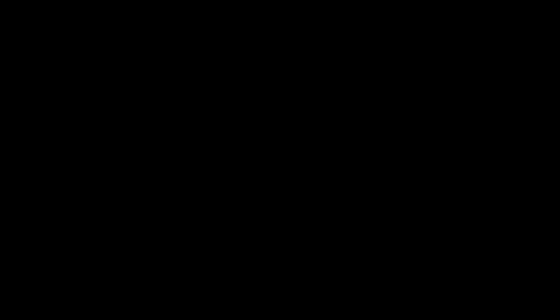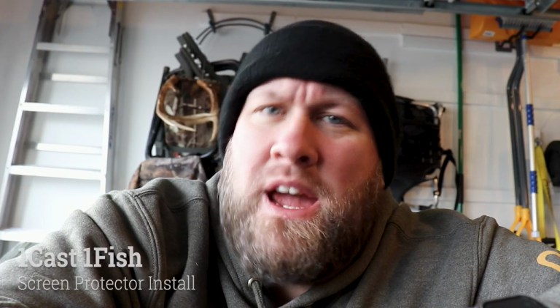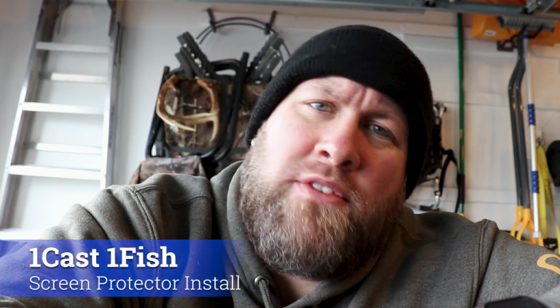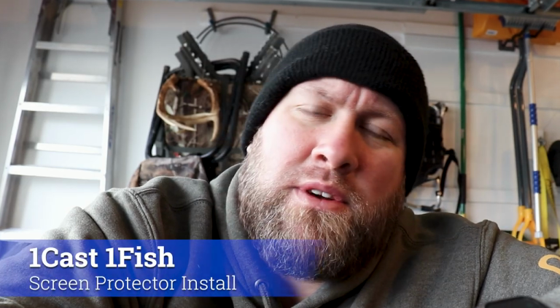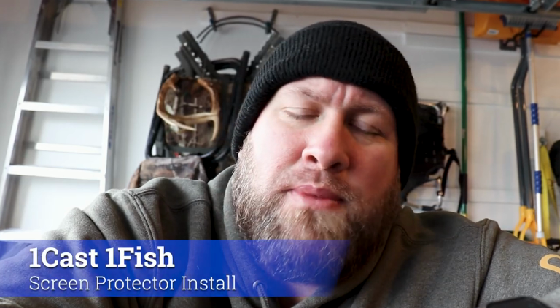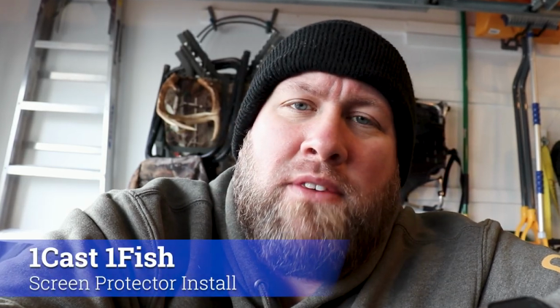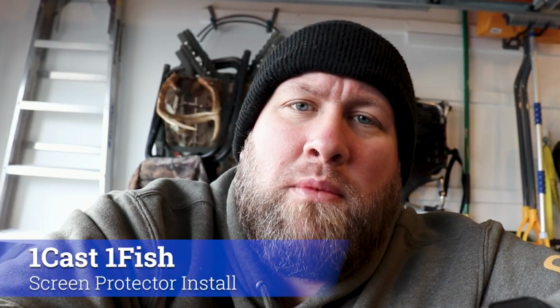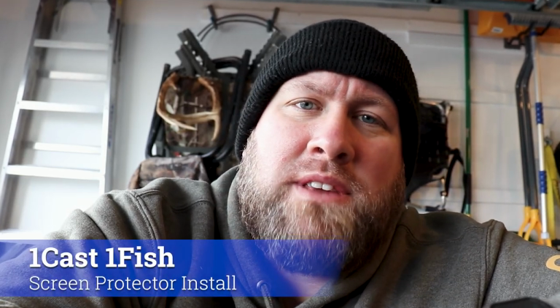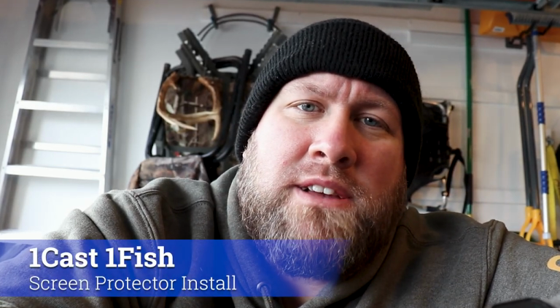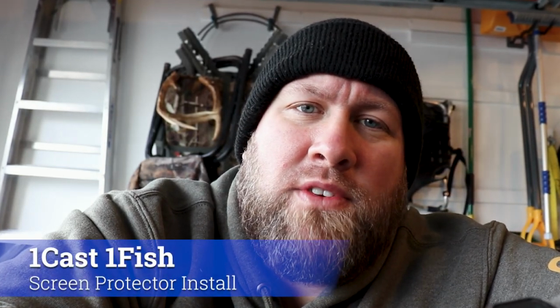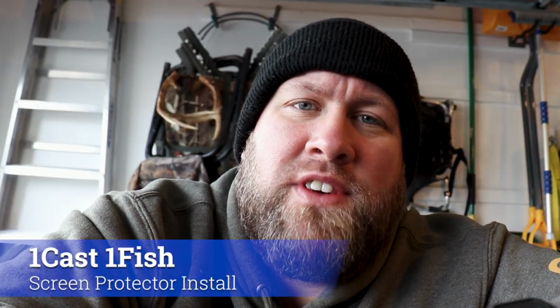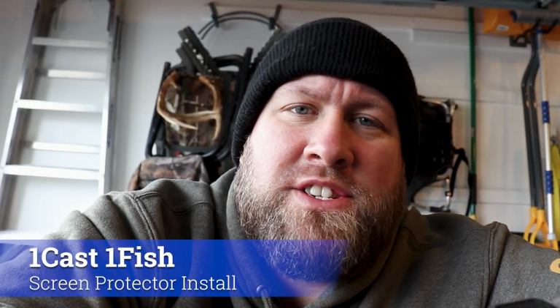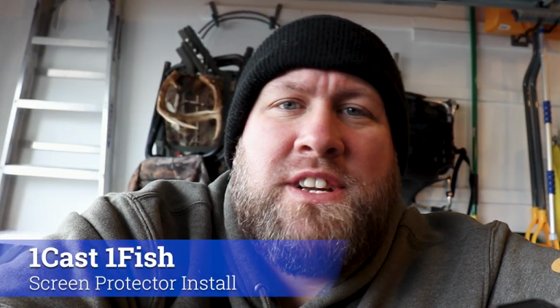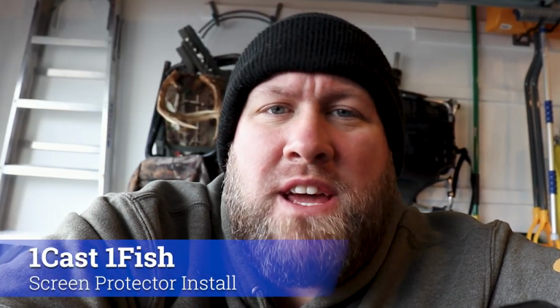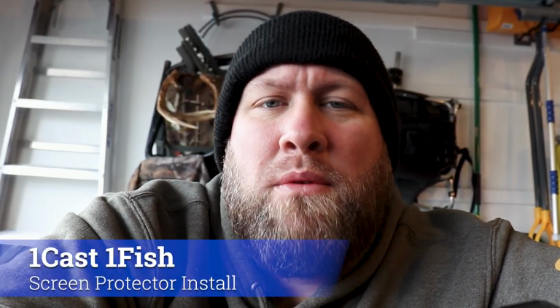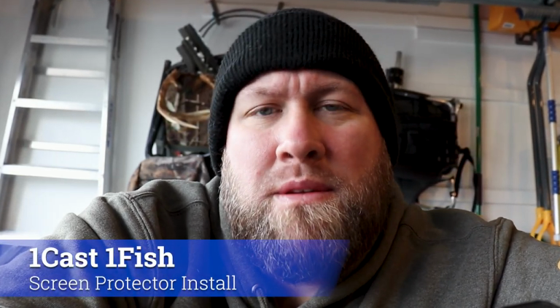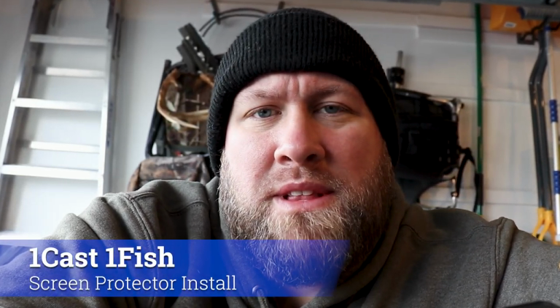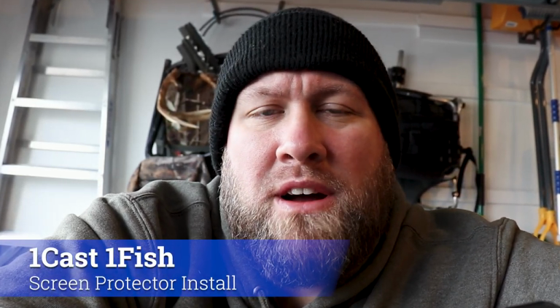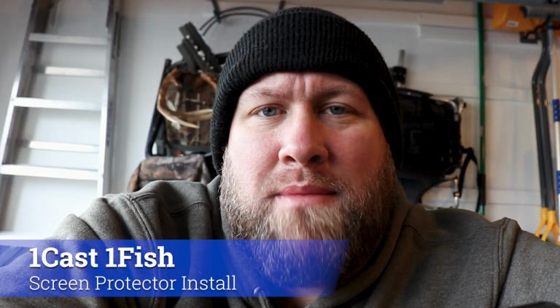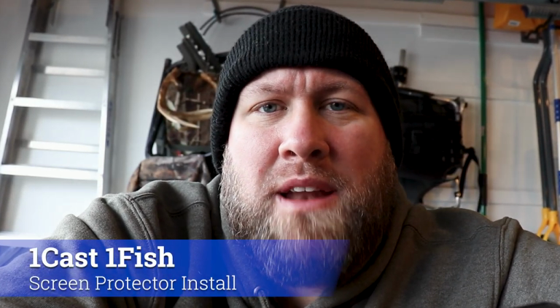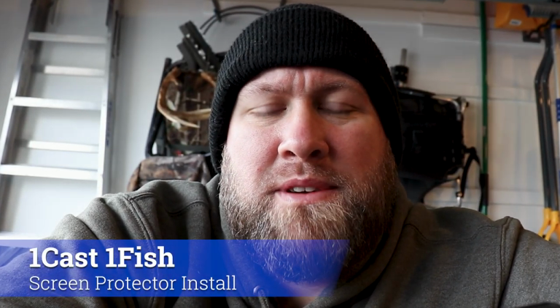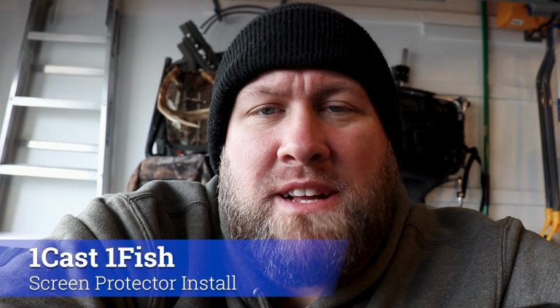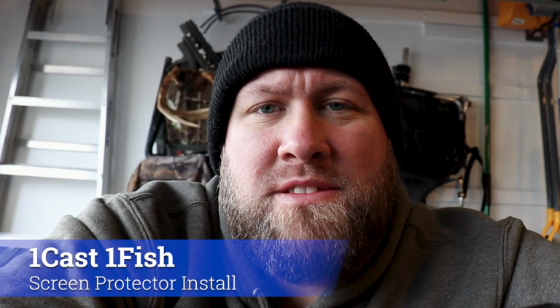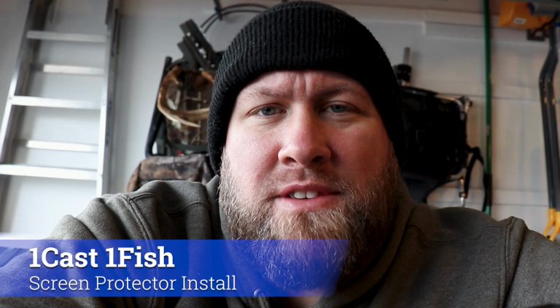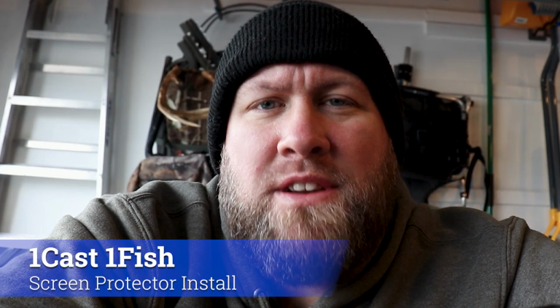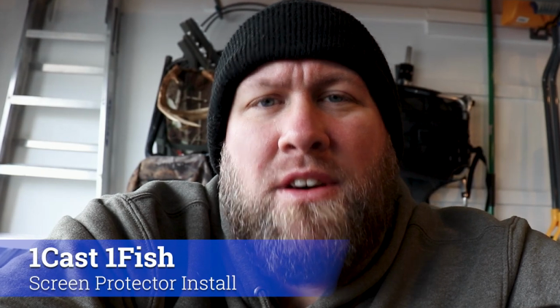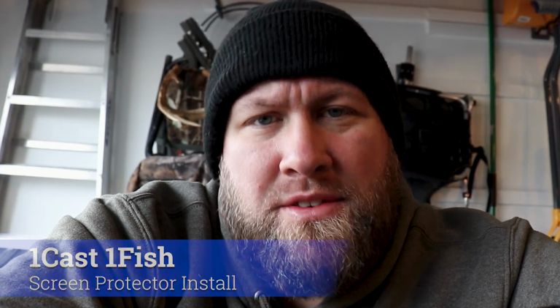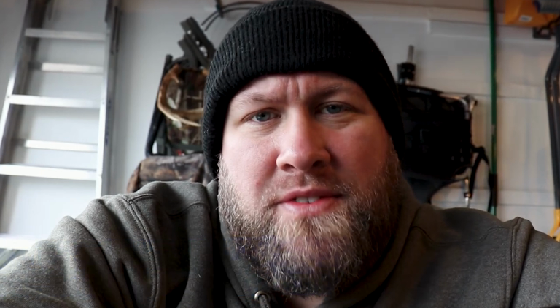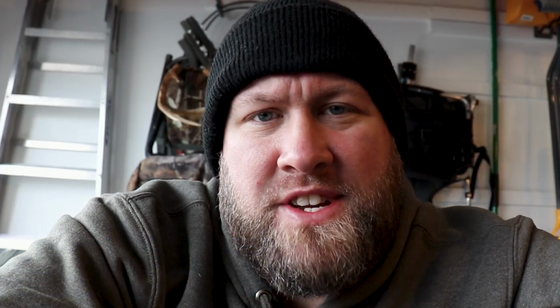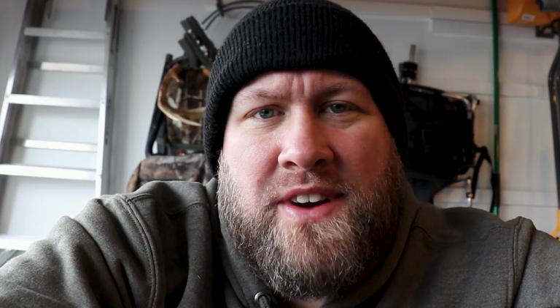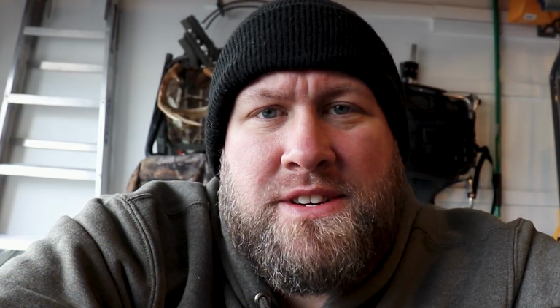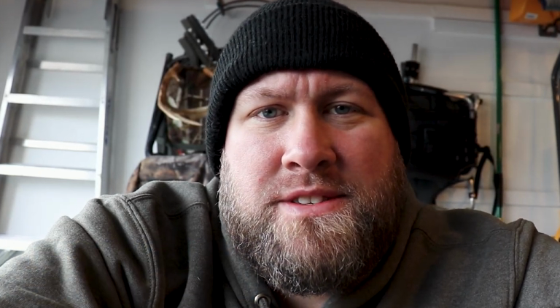Hey everyone, it's Paul from OneCastOneFish and today we're going to be talking about how to protect the screen on your fish finders.